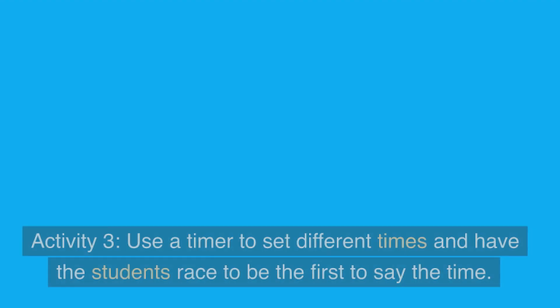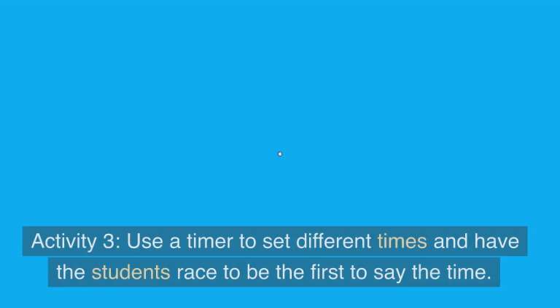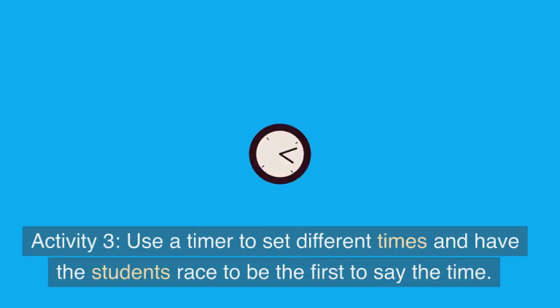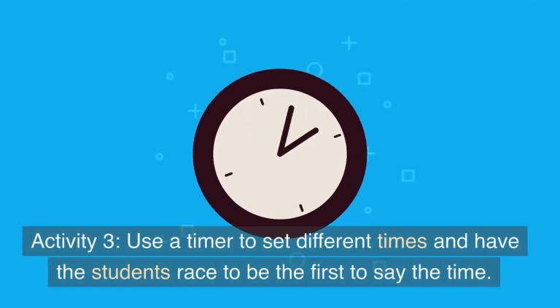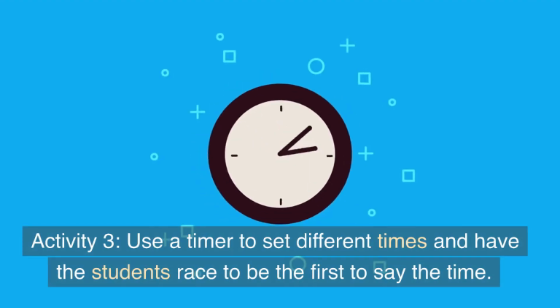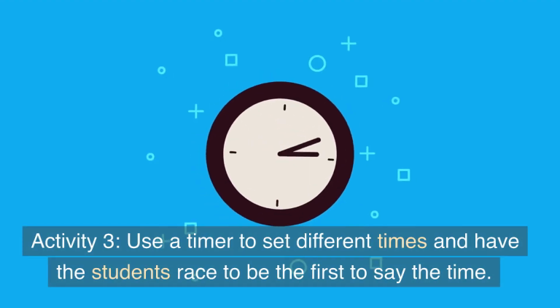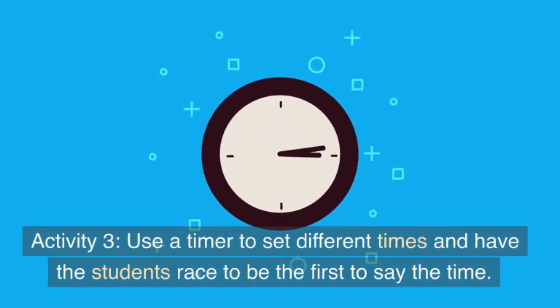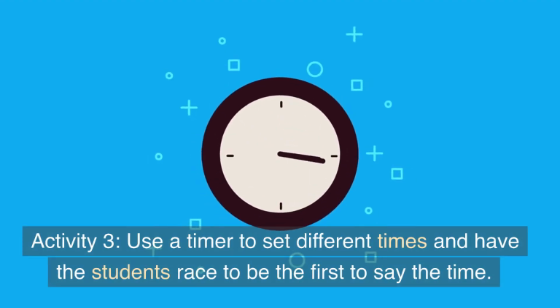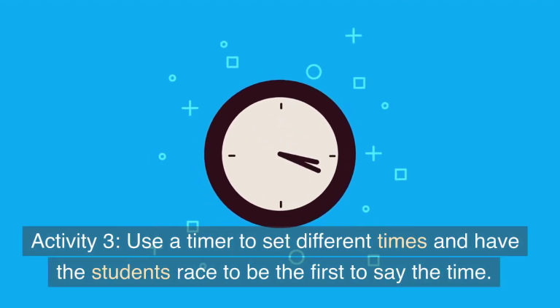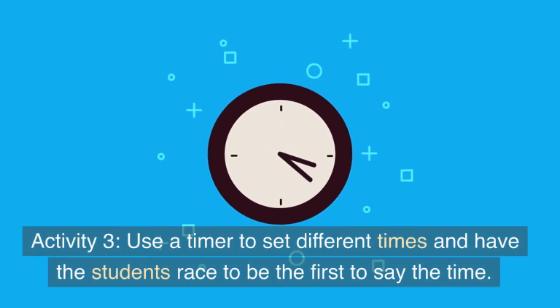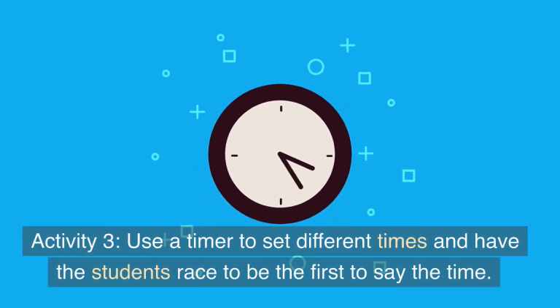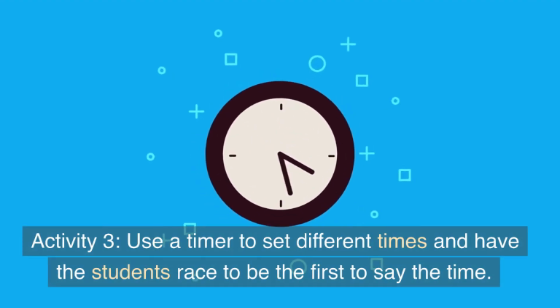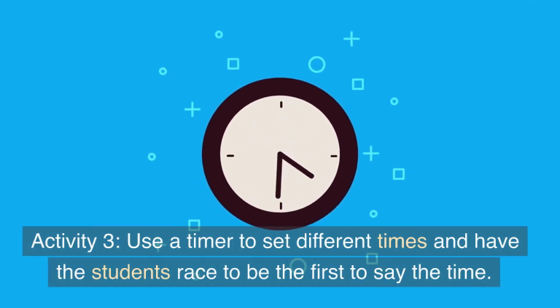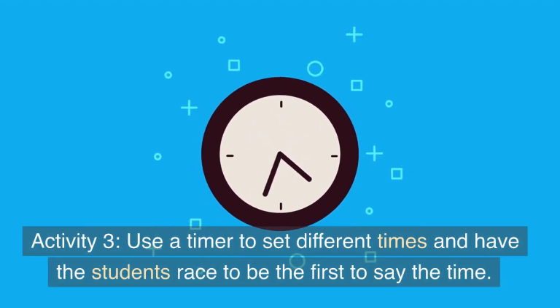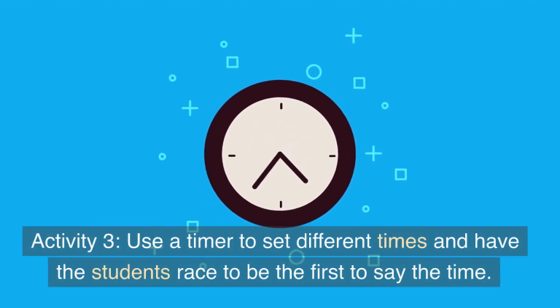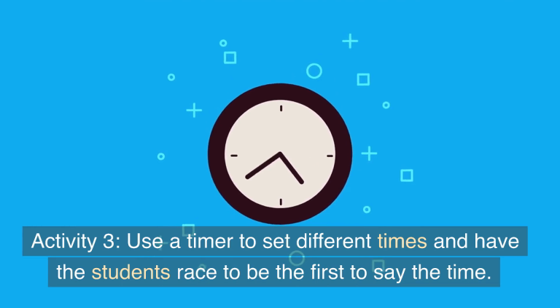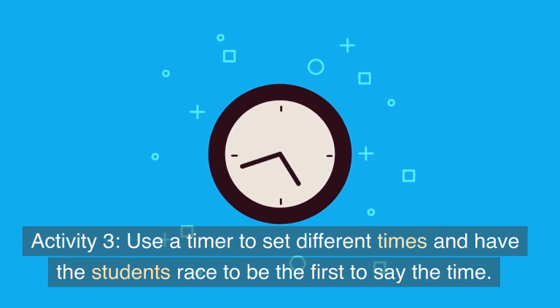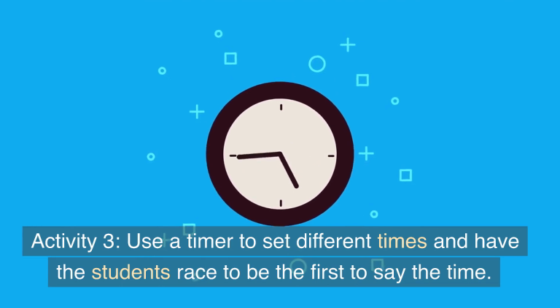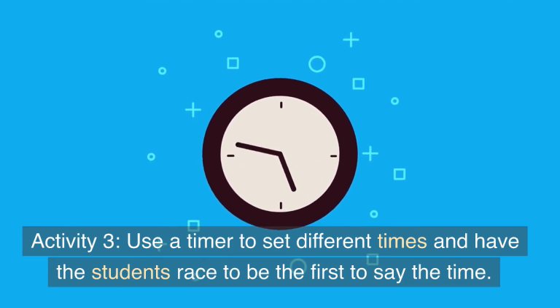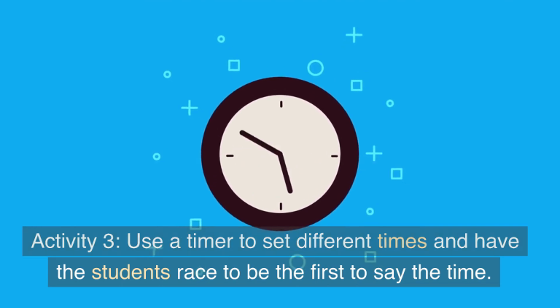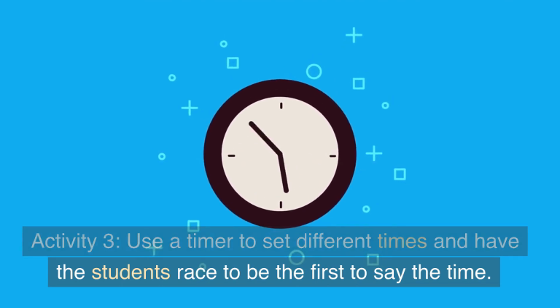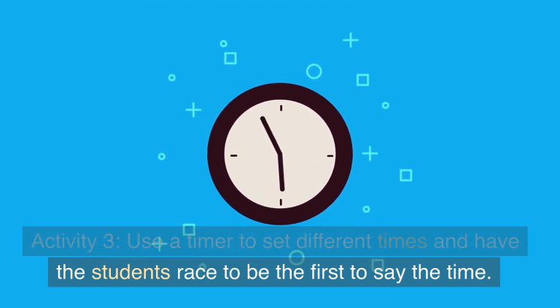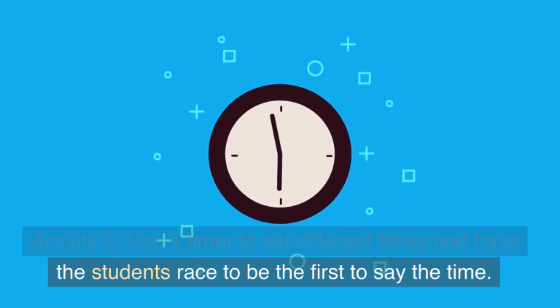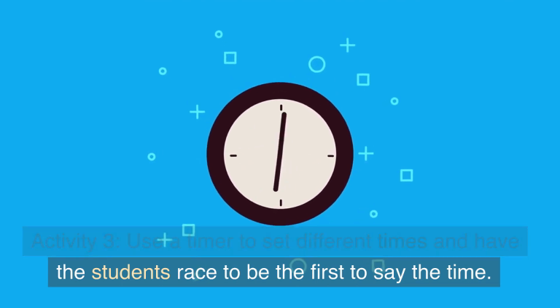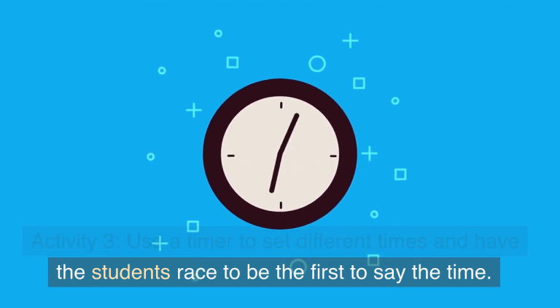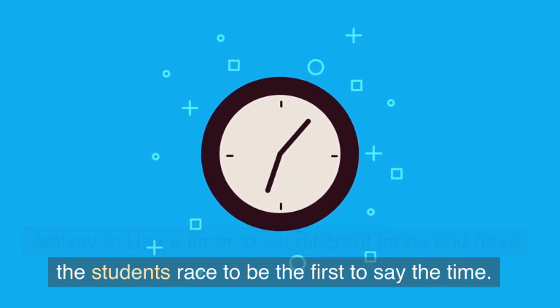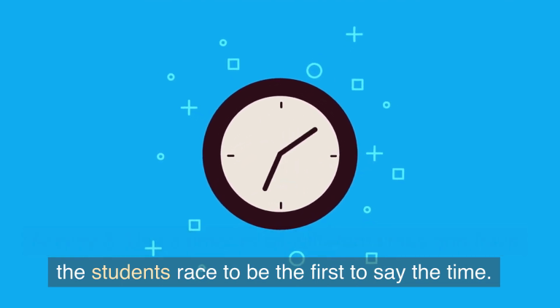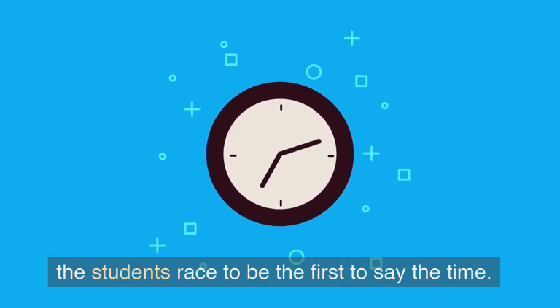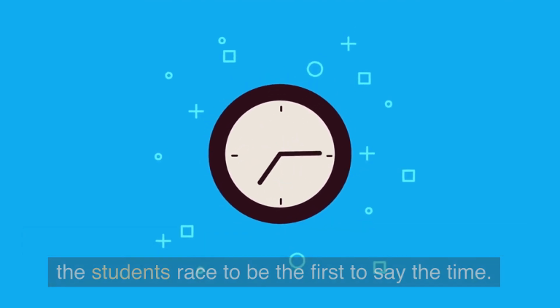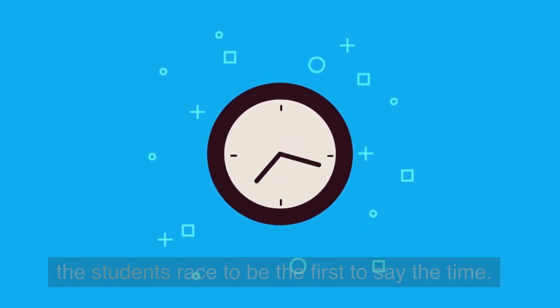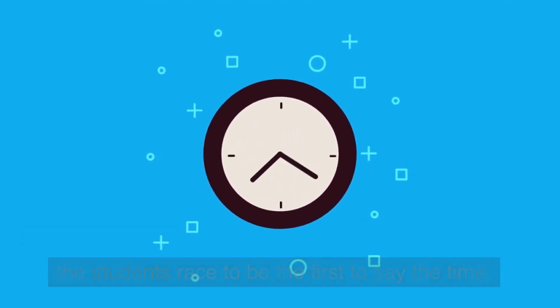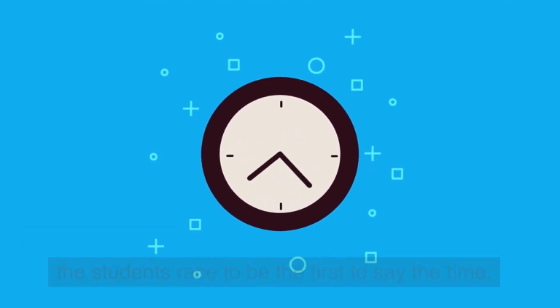Activity 3: use a timer to set different times and have the students race to be the first to say the time.